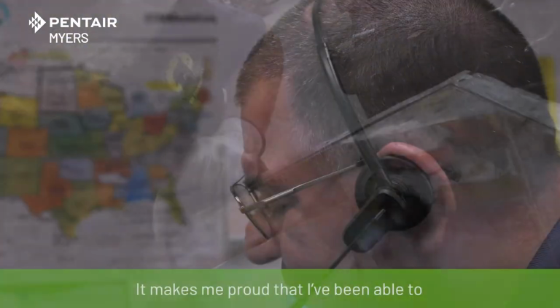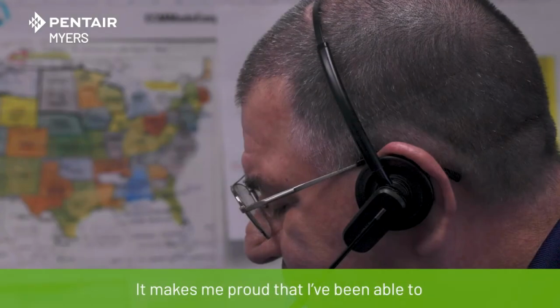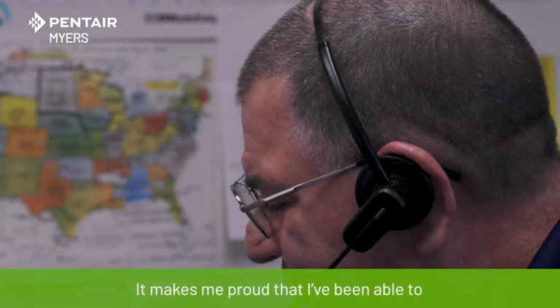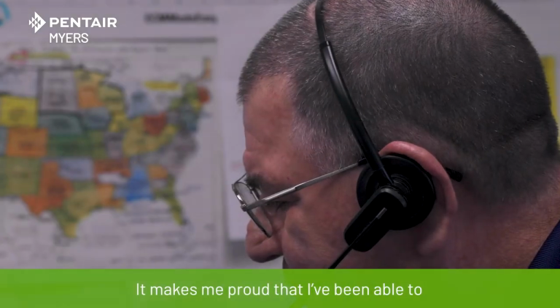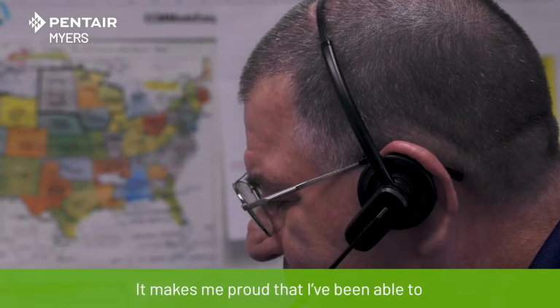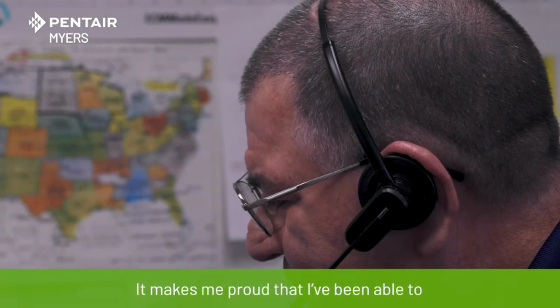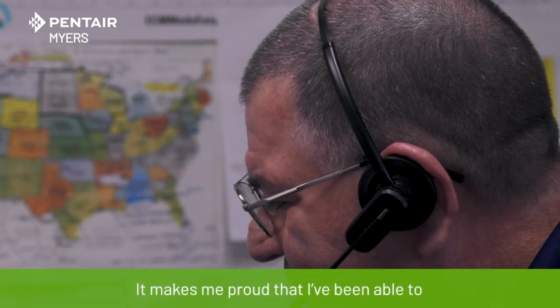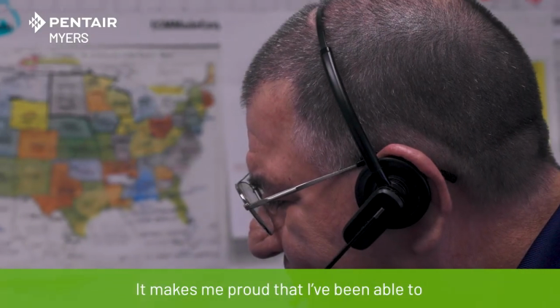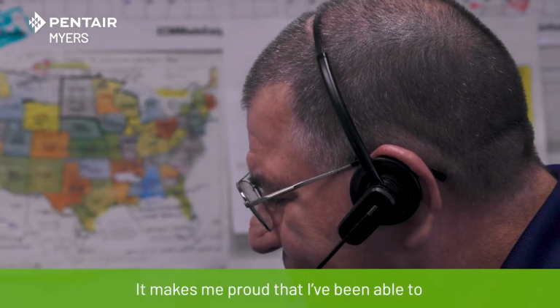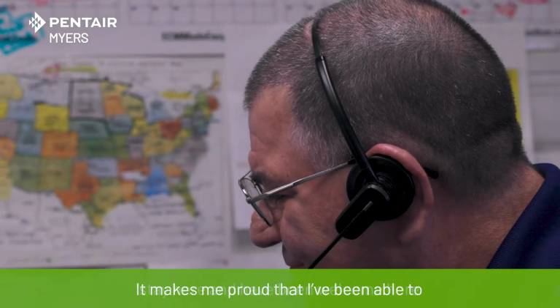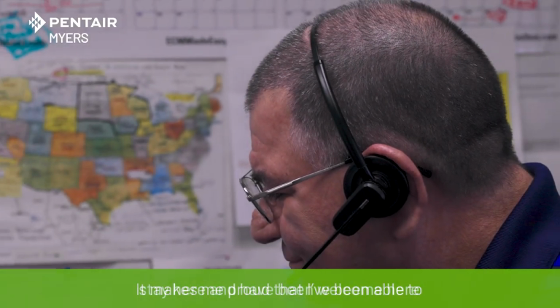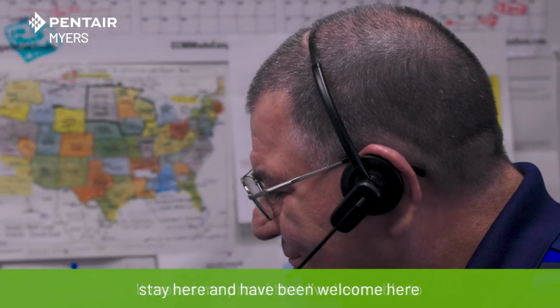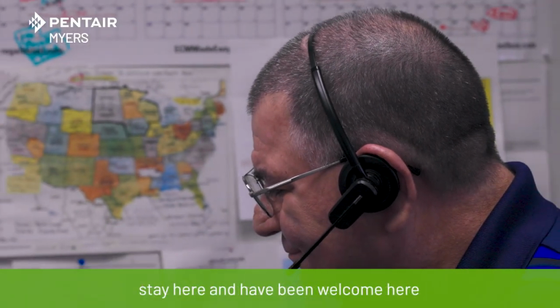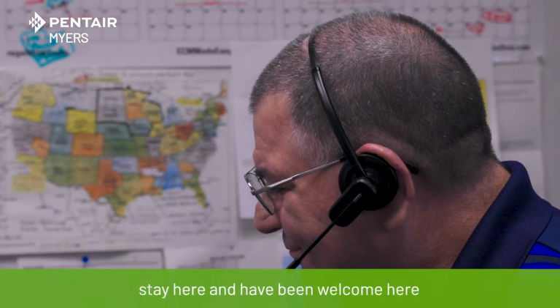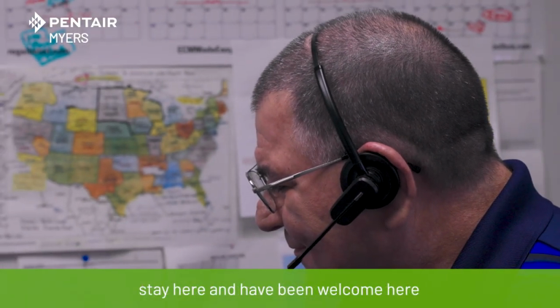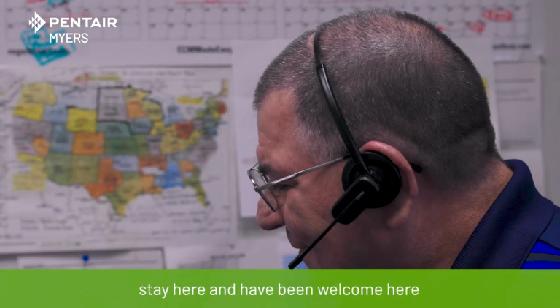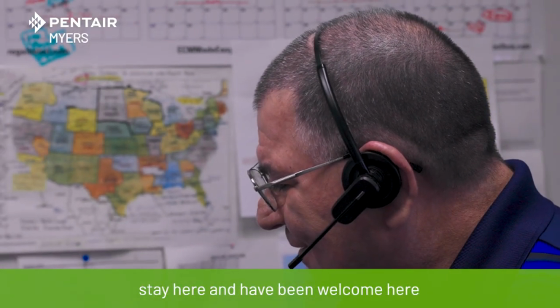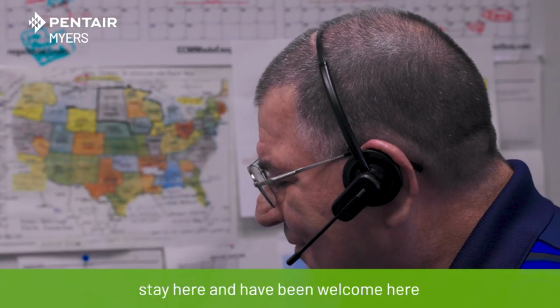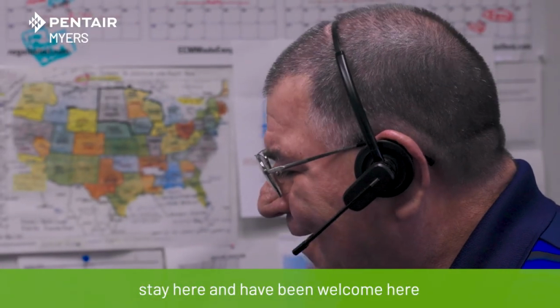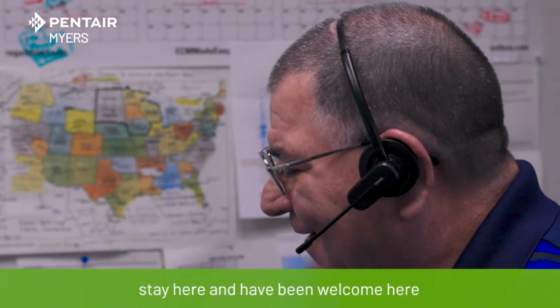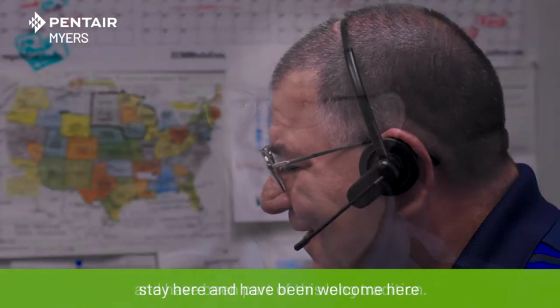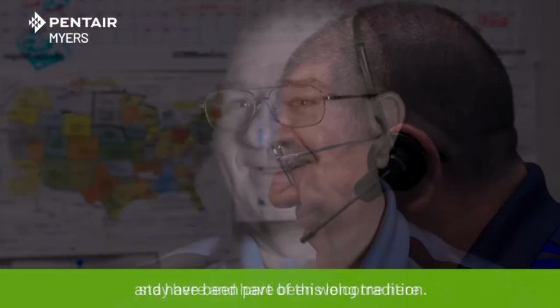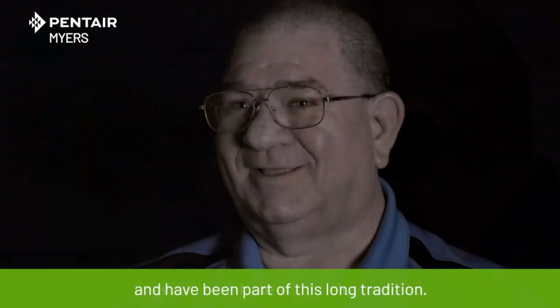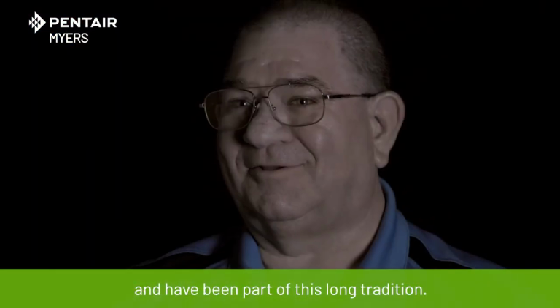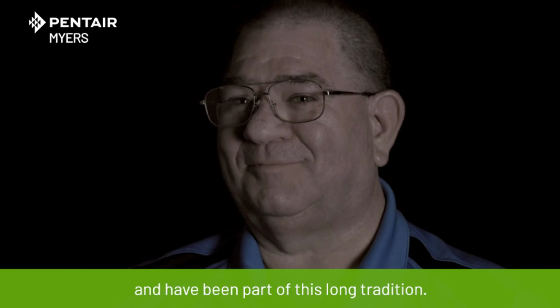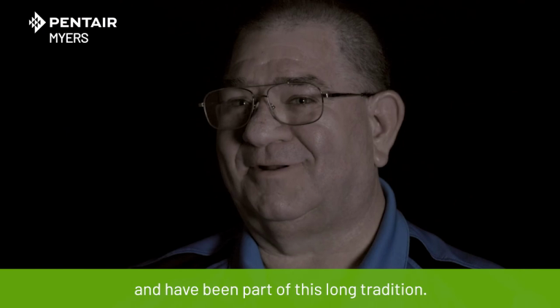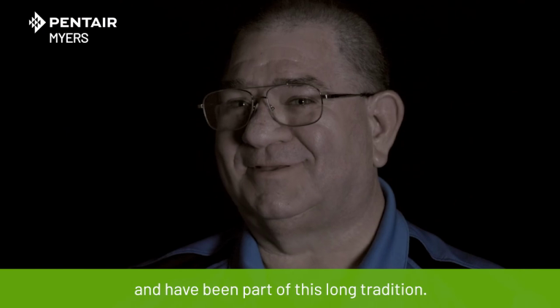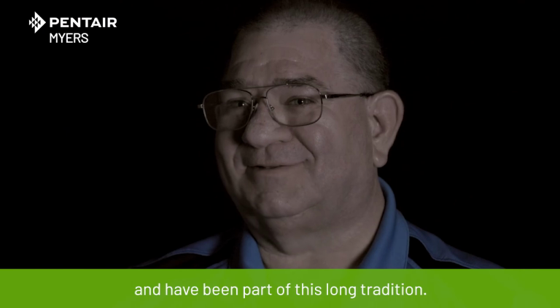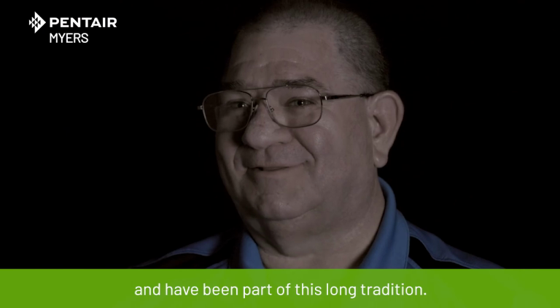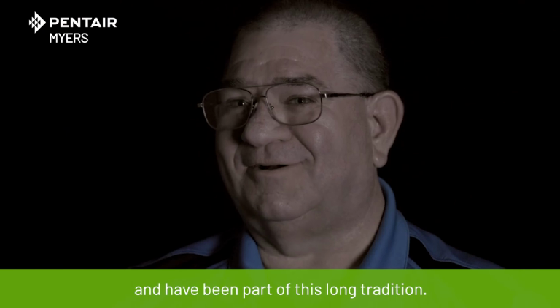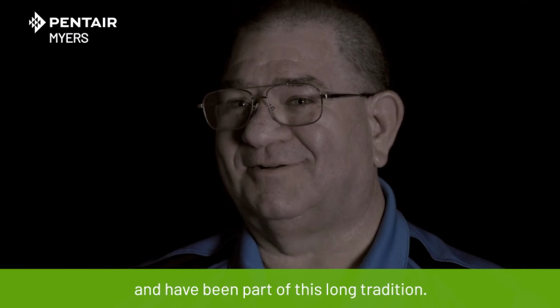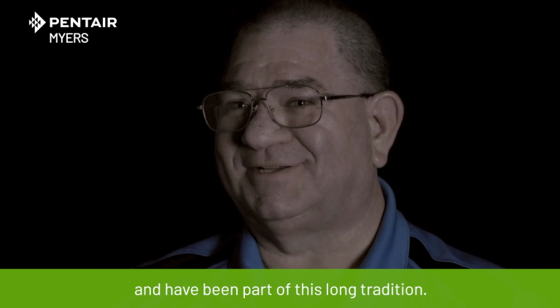It makes me proud that I've been able to stay here. I've been welcomed here and I've been part of this long tradition.